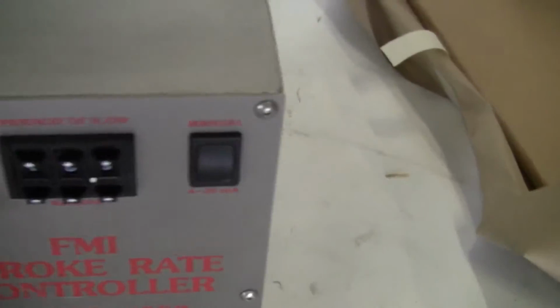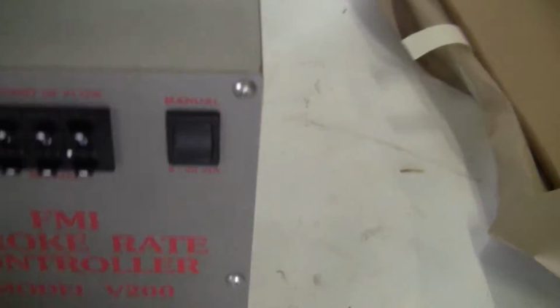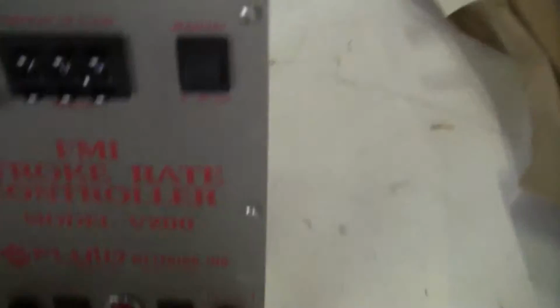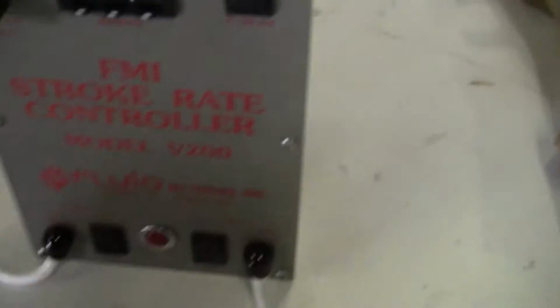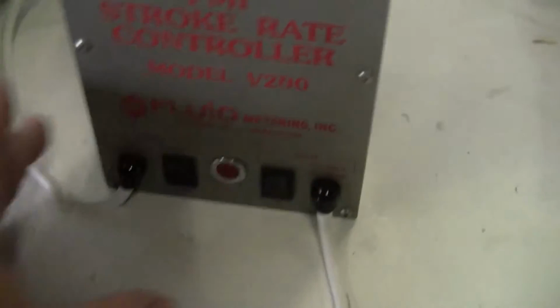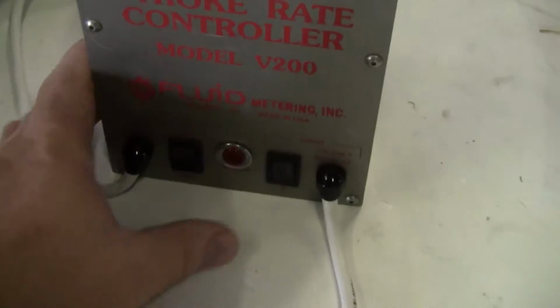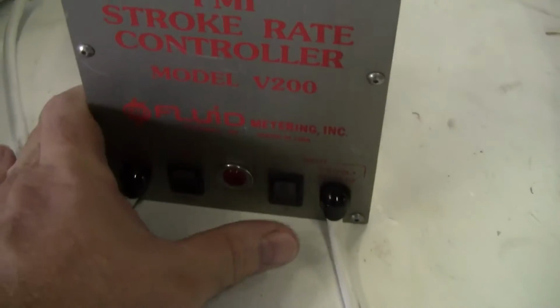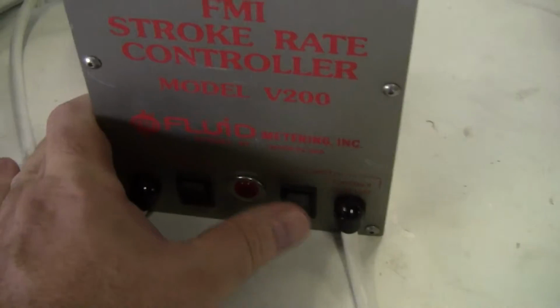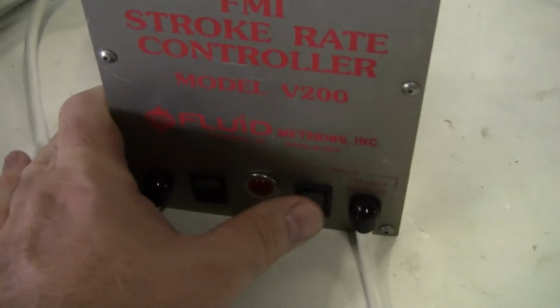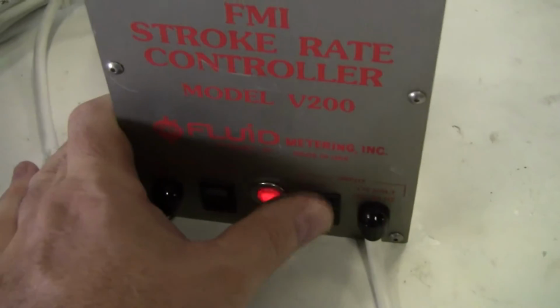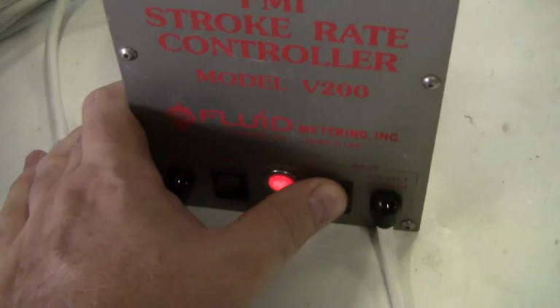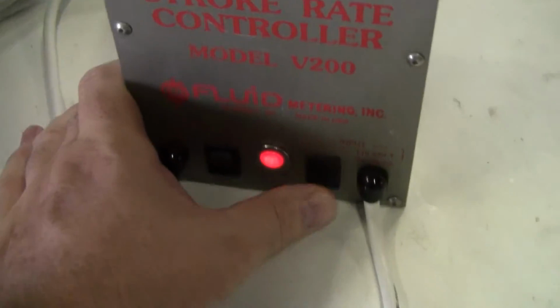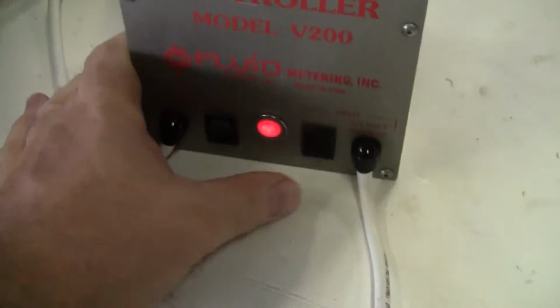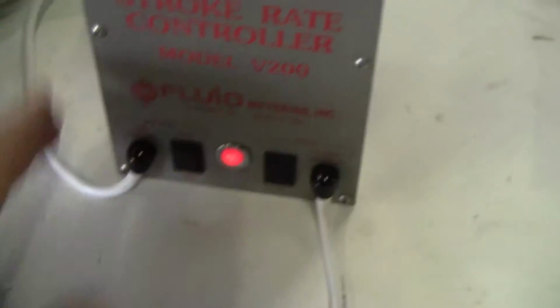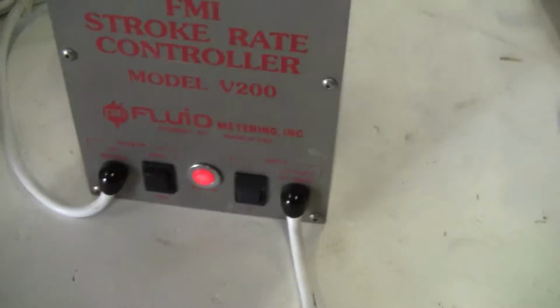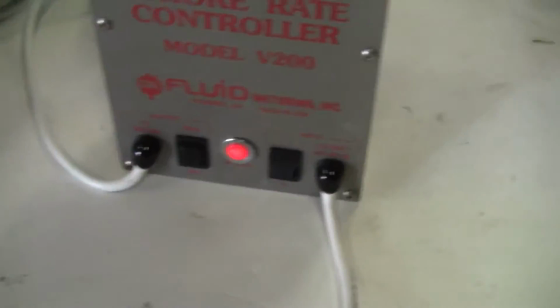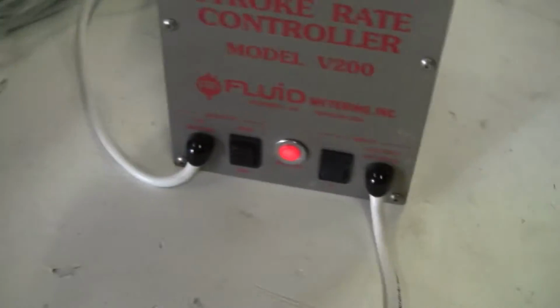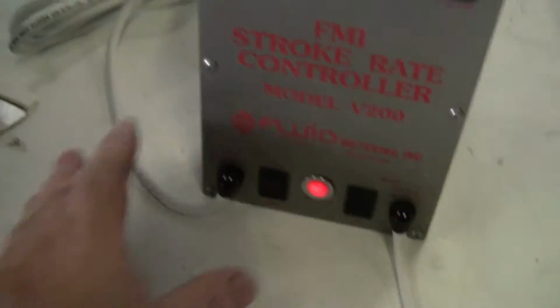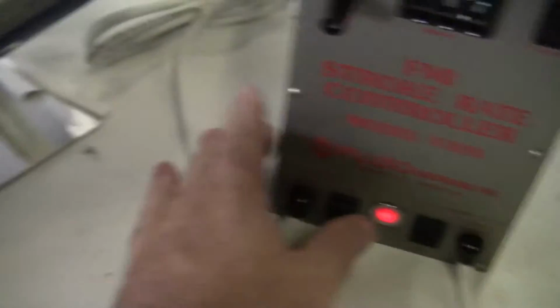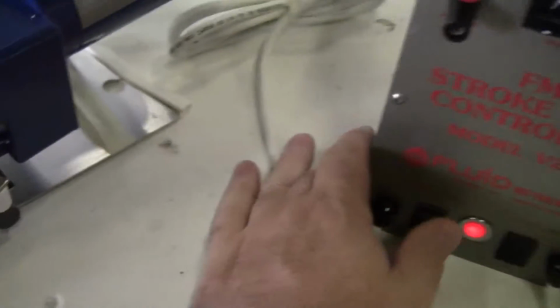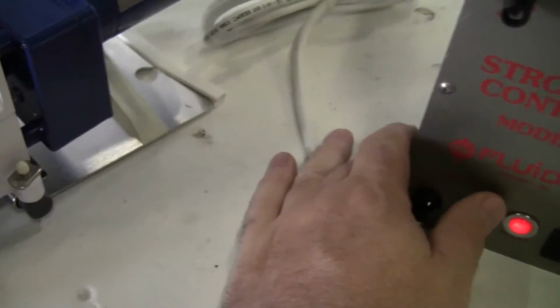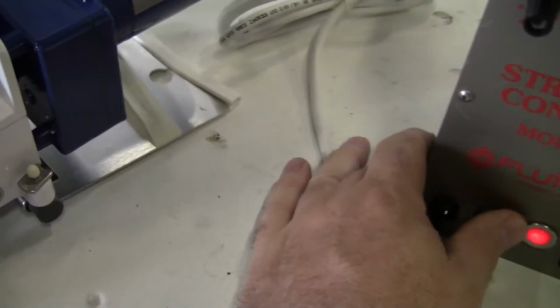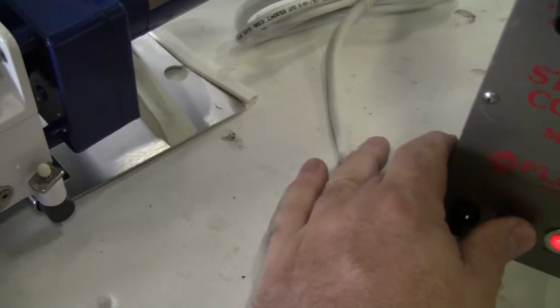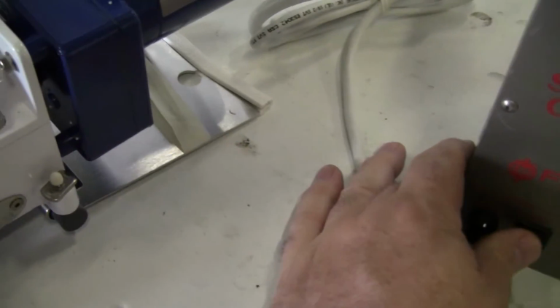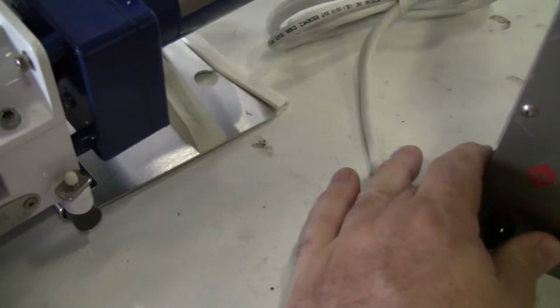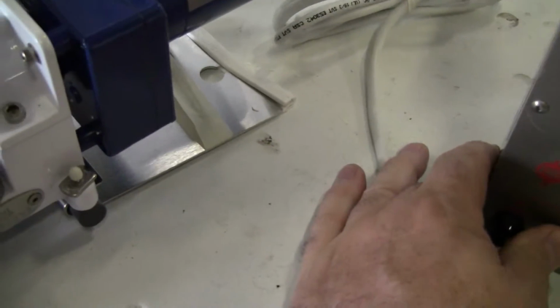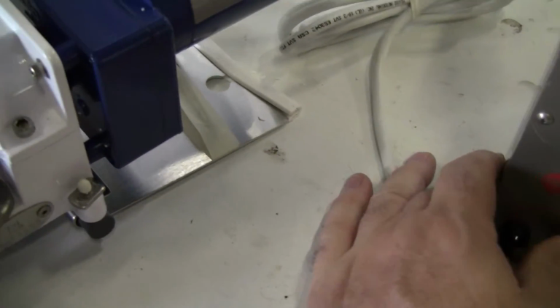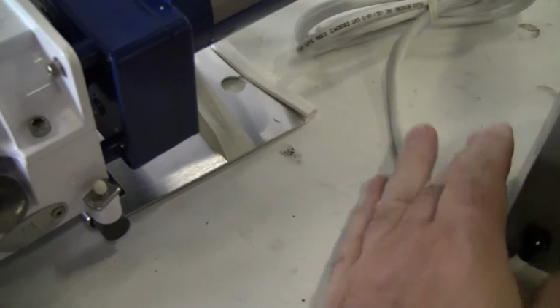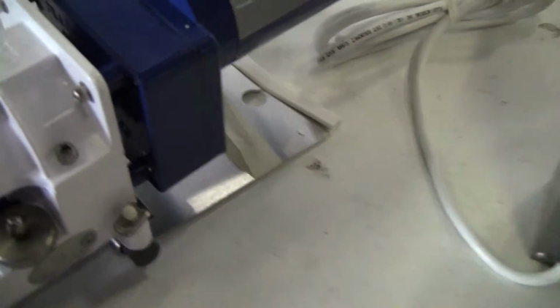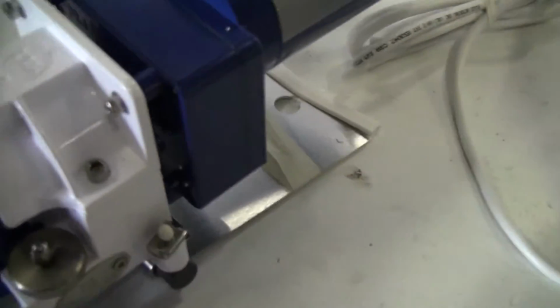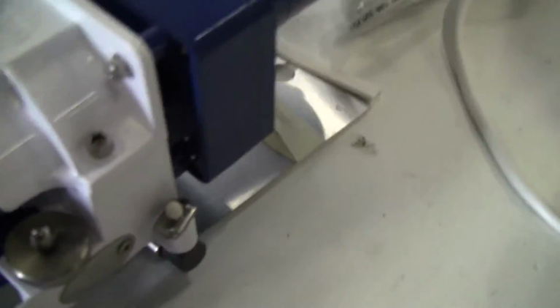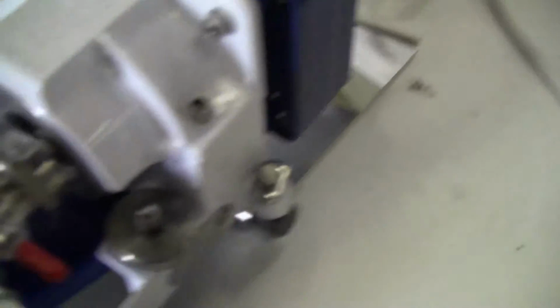Let's turn it on. The pump will go both directions.